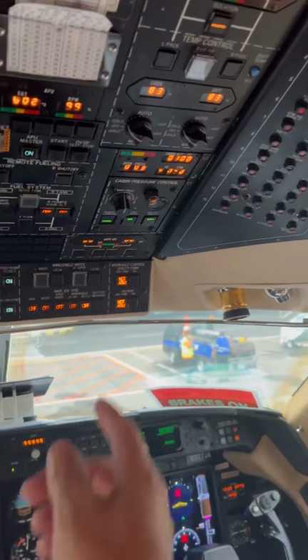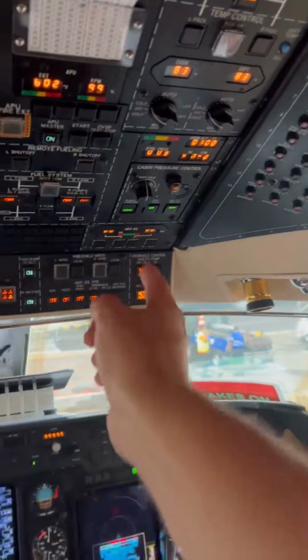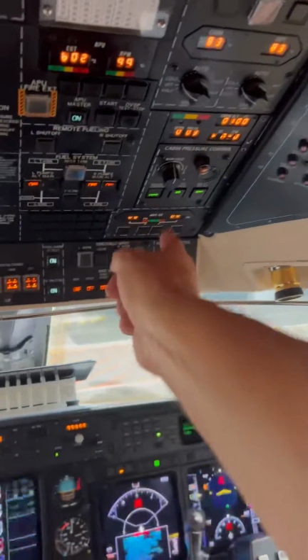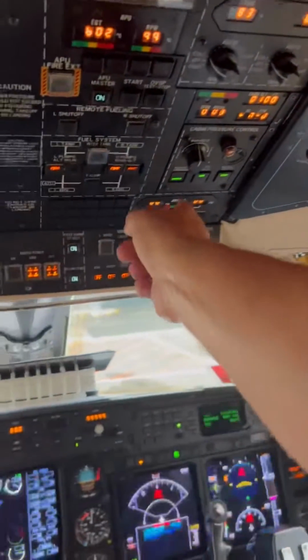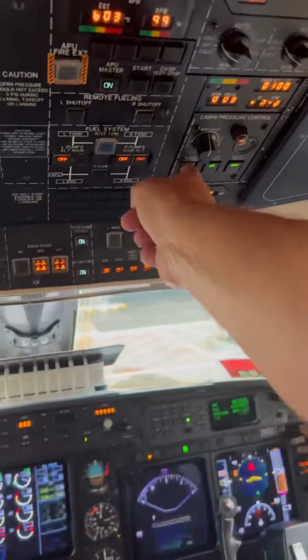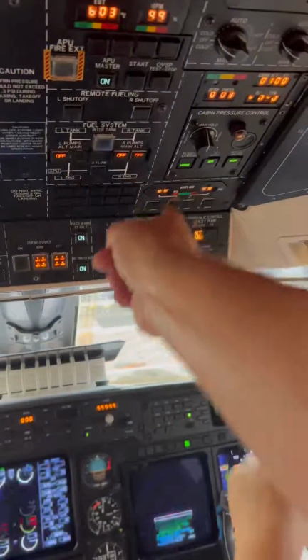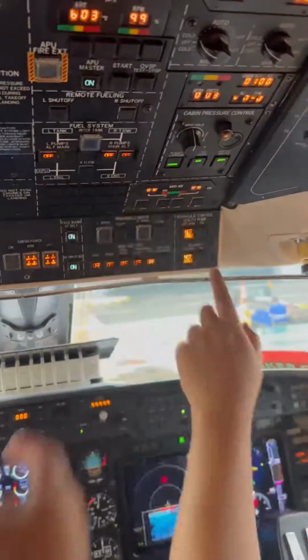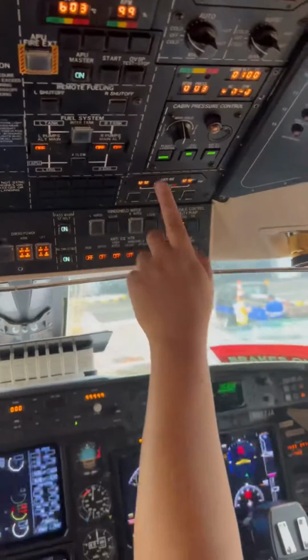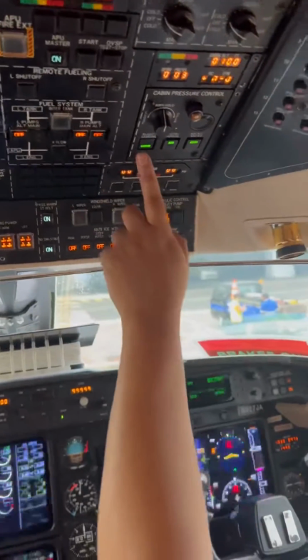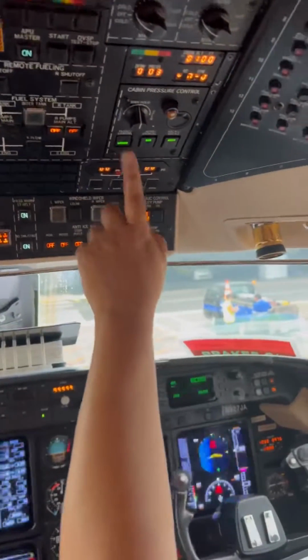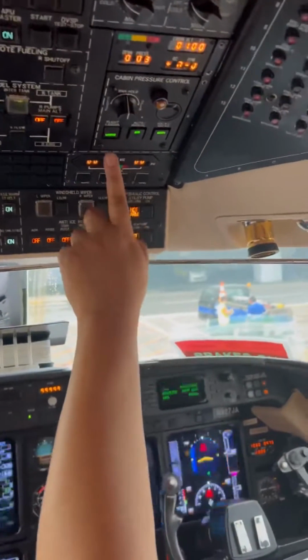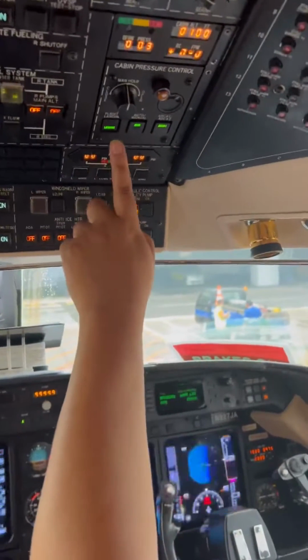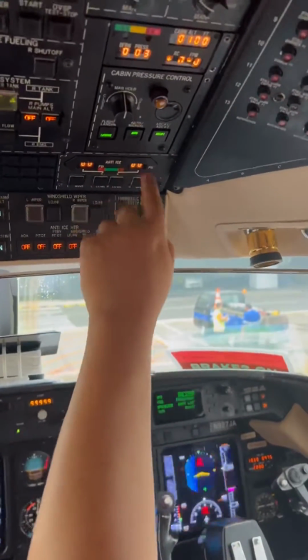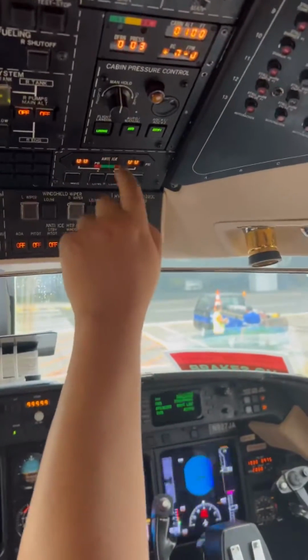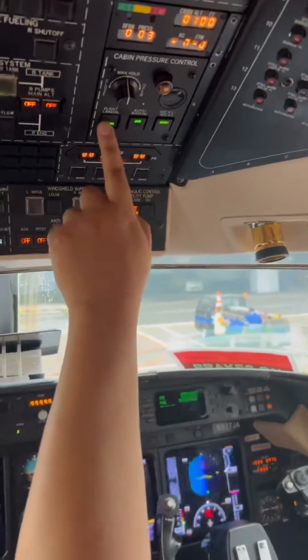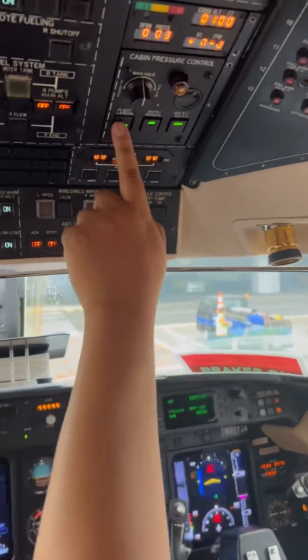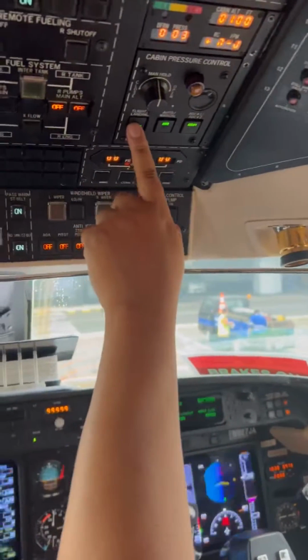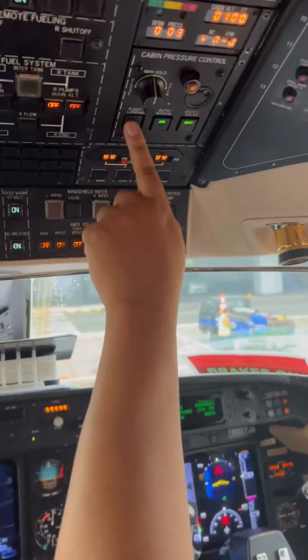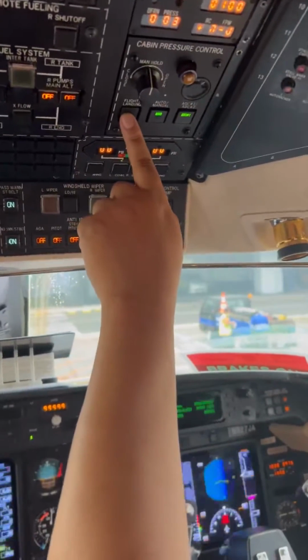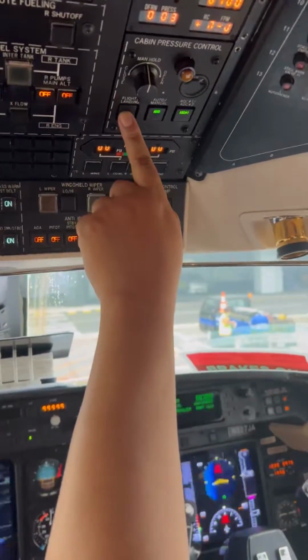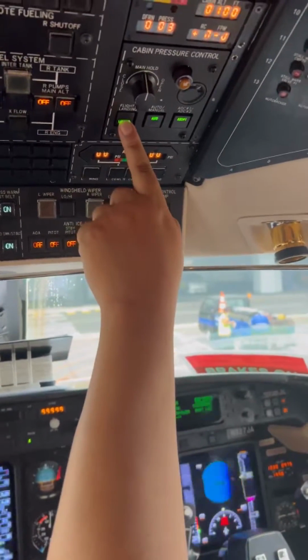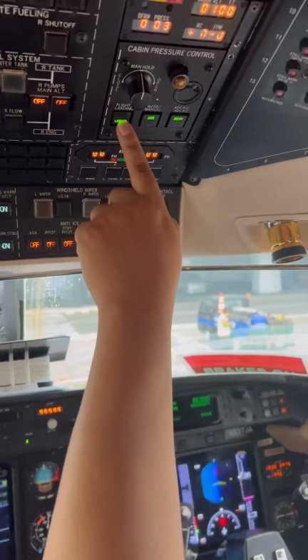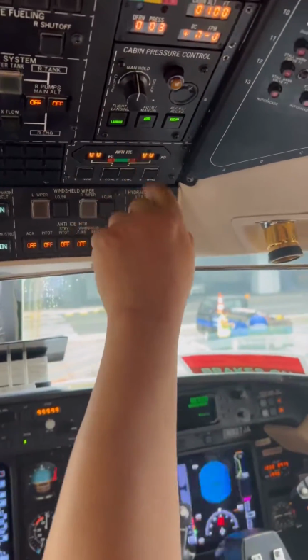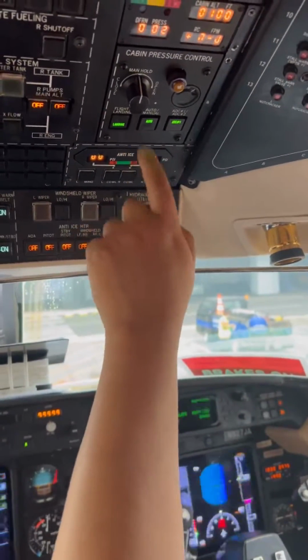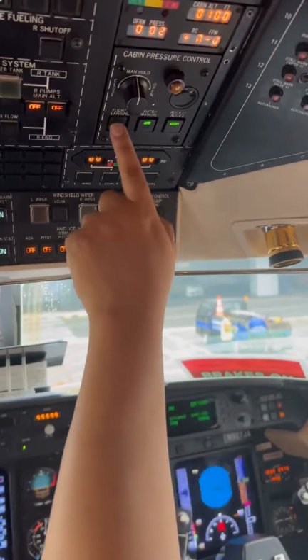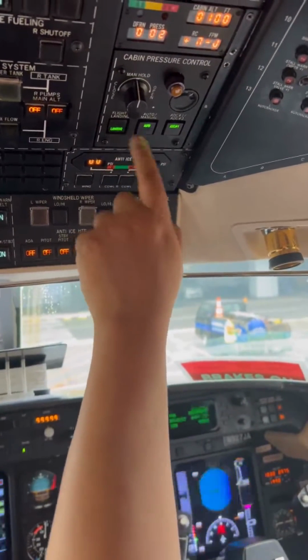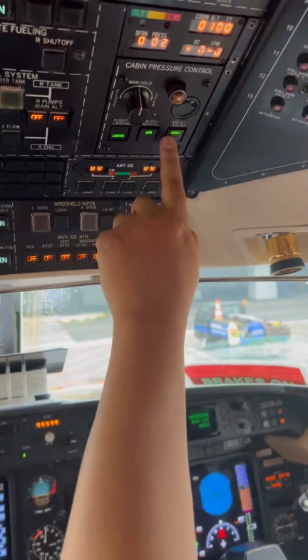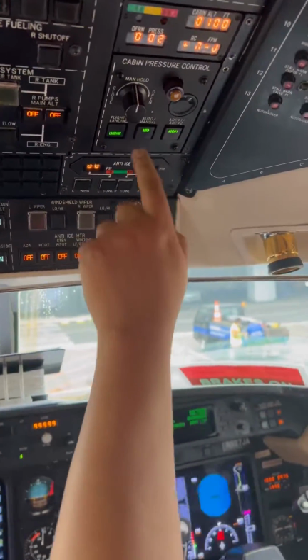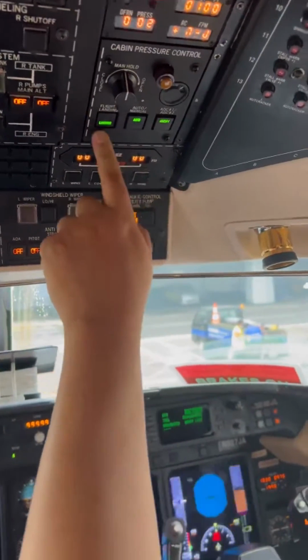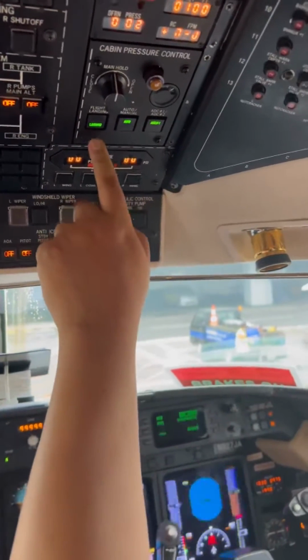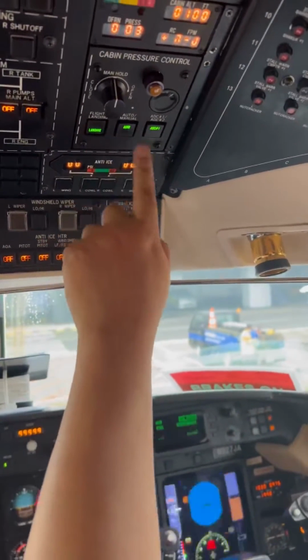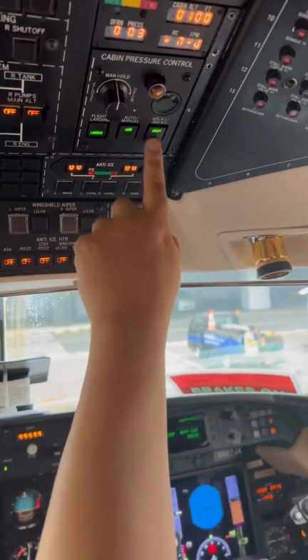Let's continue down and we're gonna do the pressurization check. So it's one, two, three, four, five, right? So go to flight.